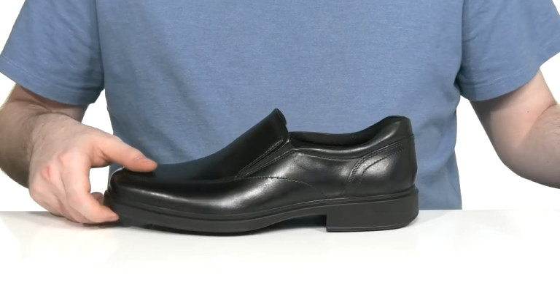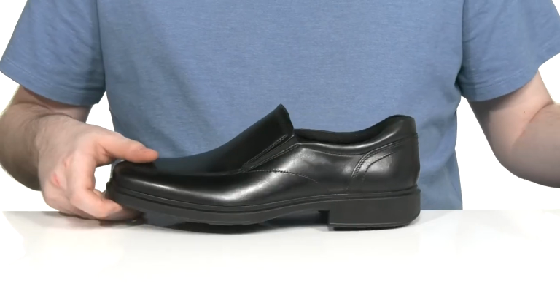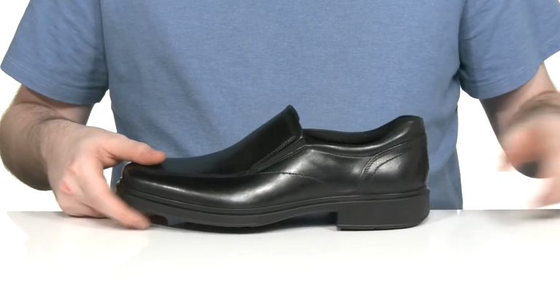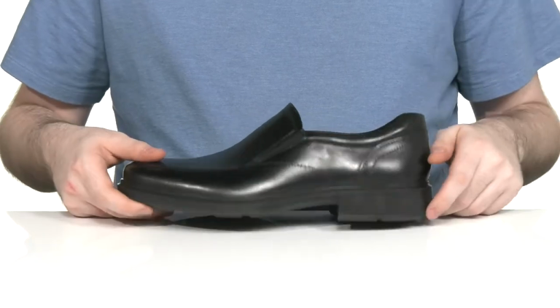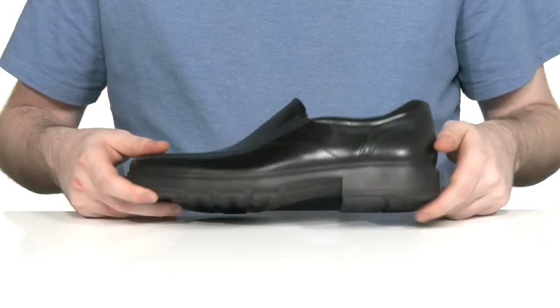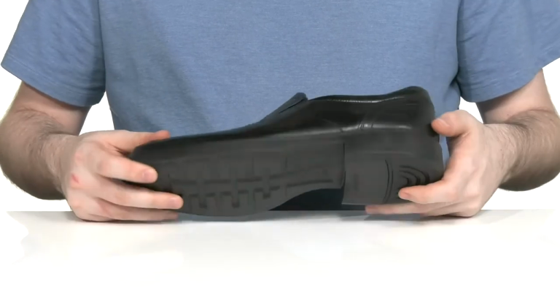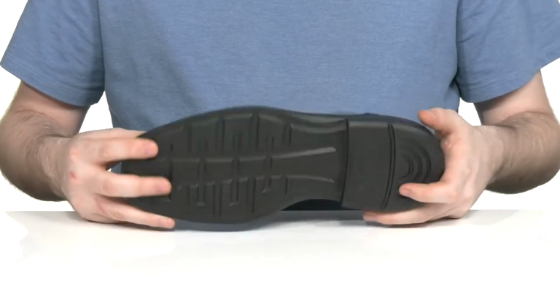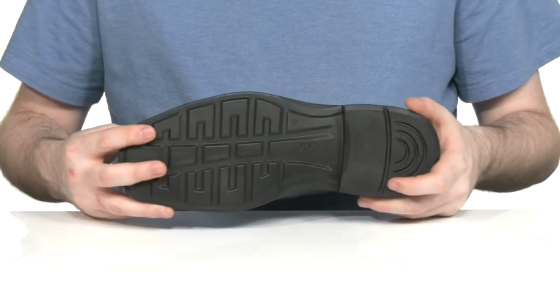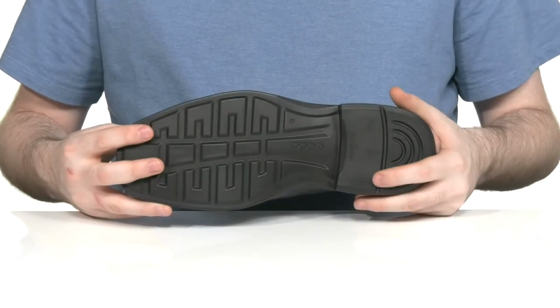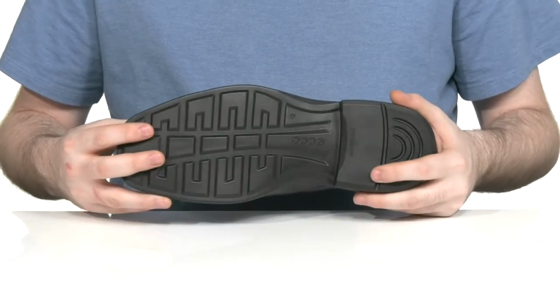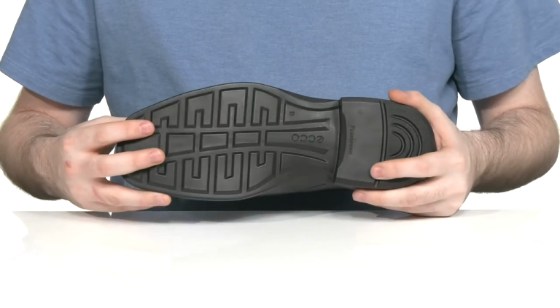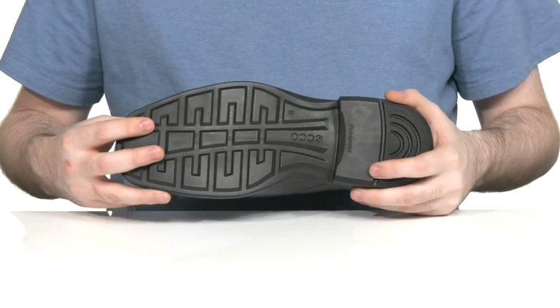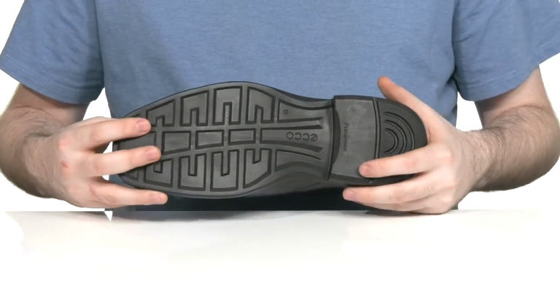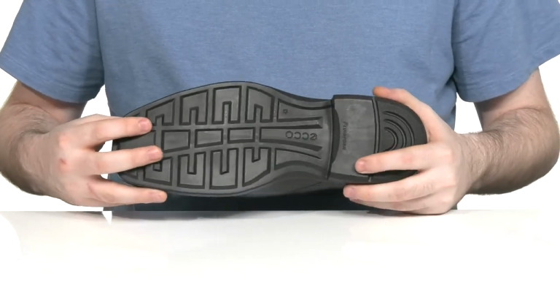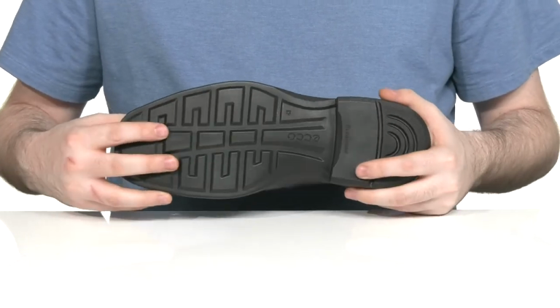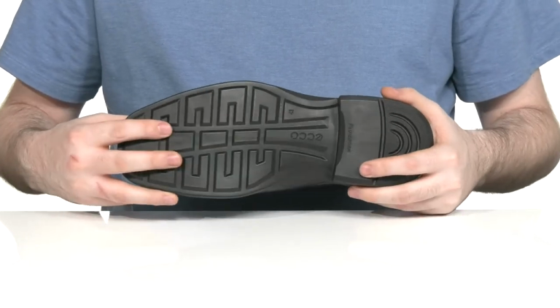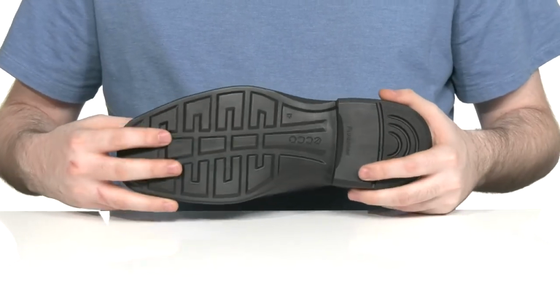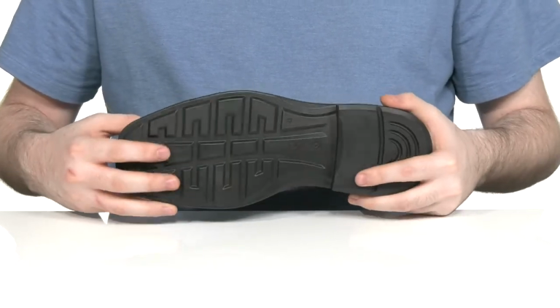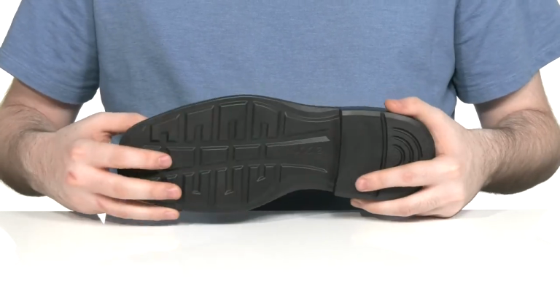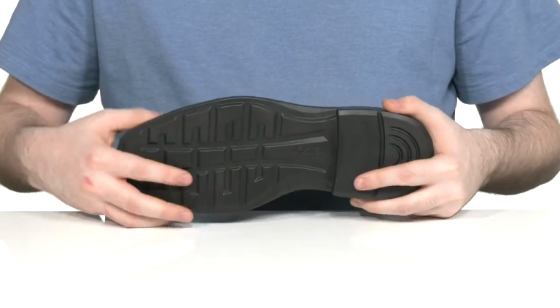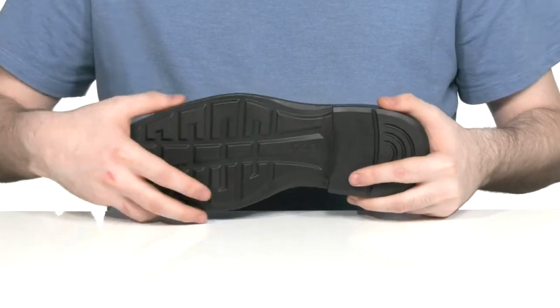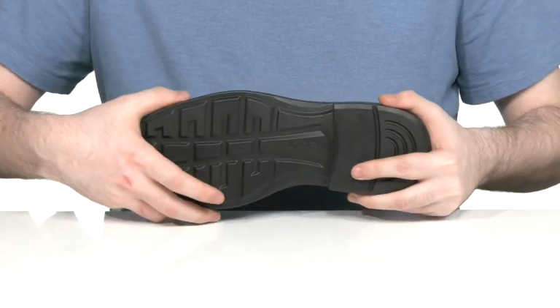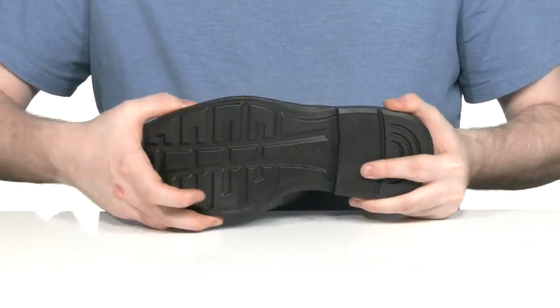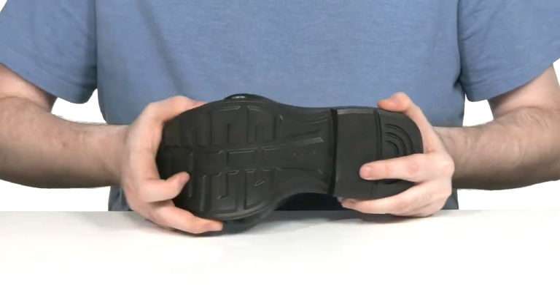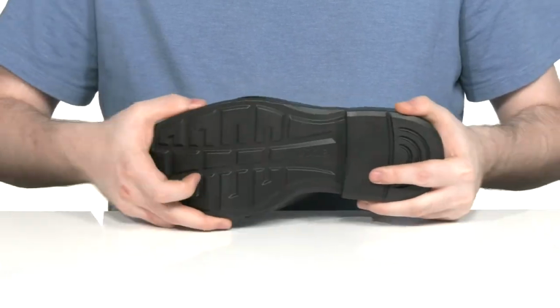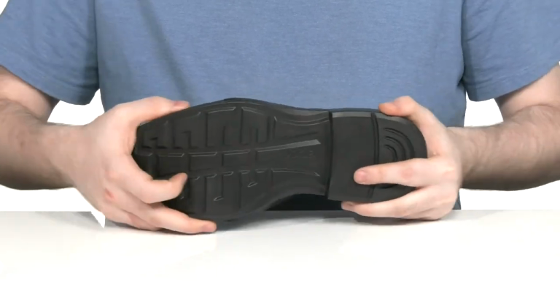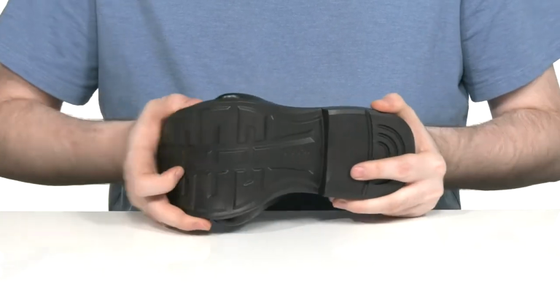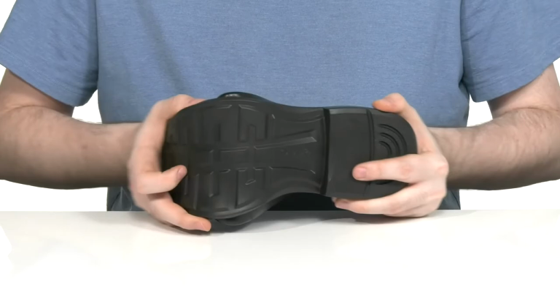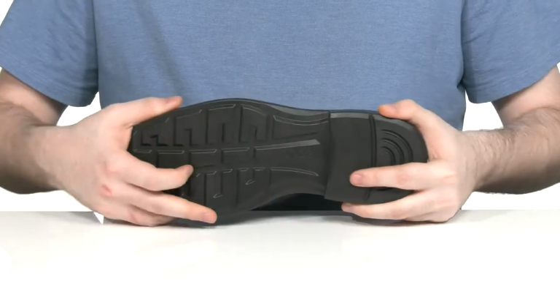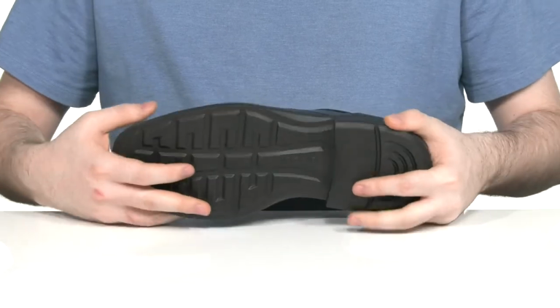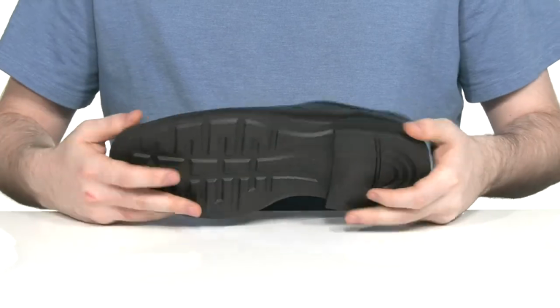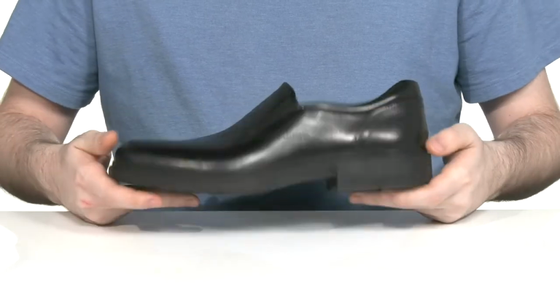The midsole and outsole is synthetic, very lightweight with a bit of flex throughout.